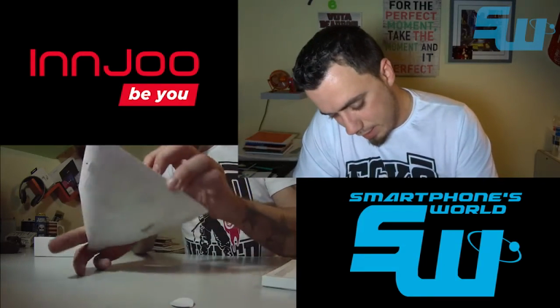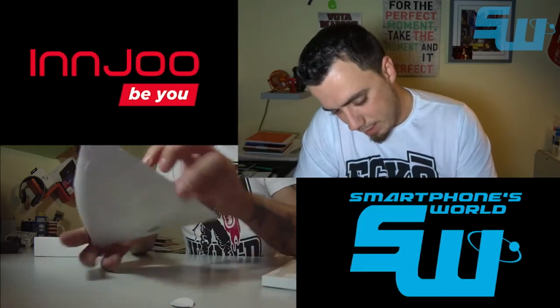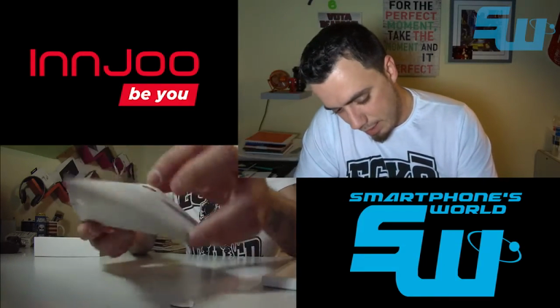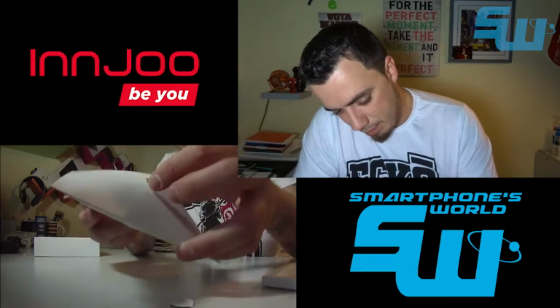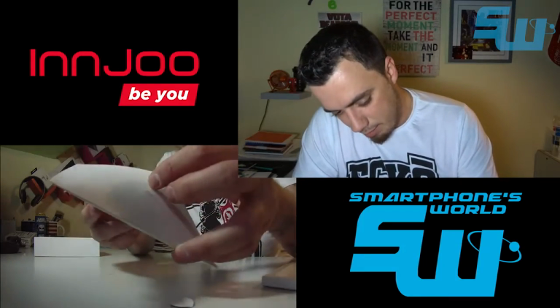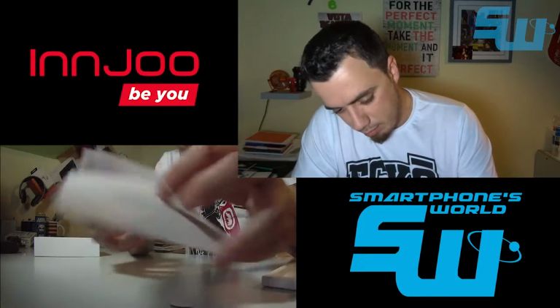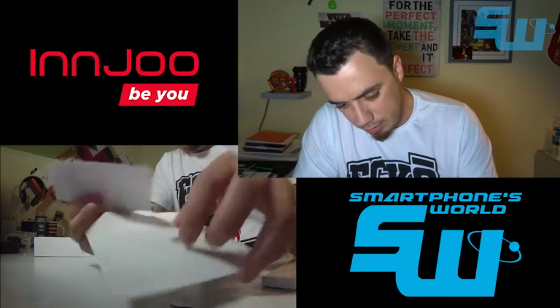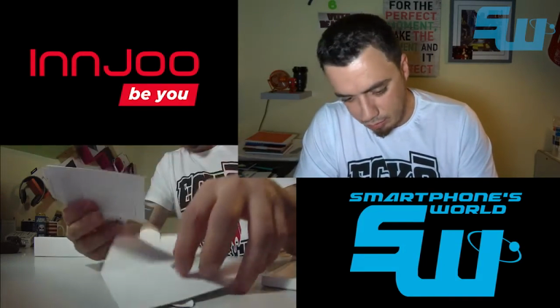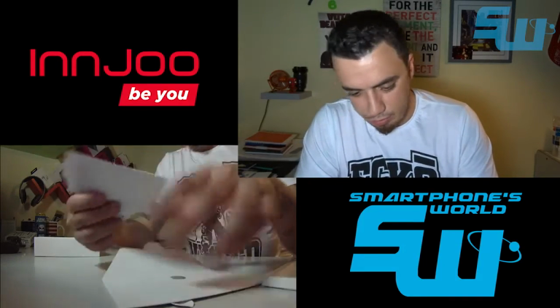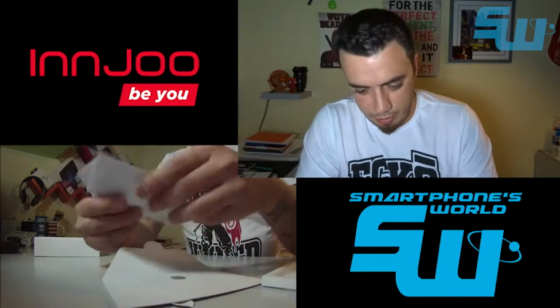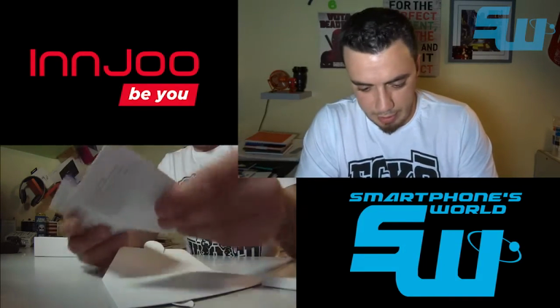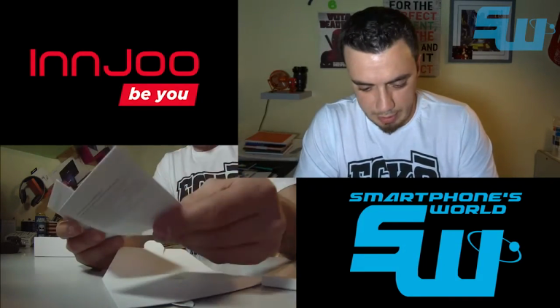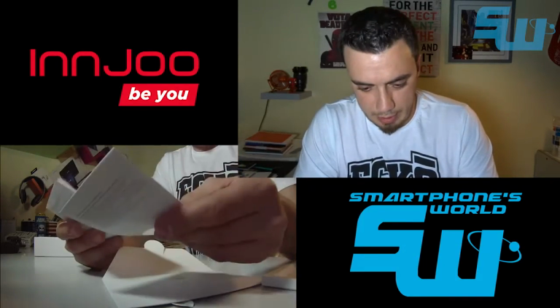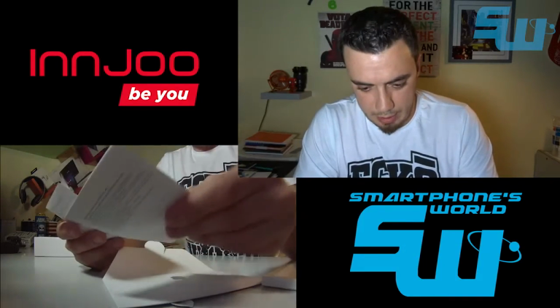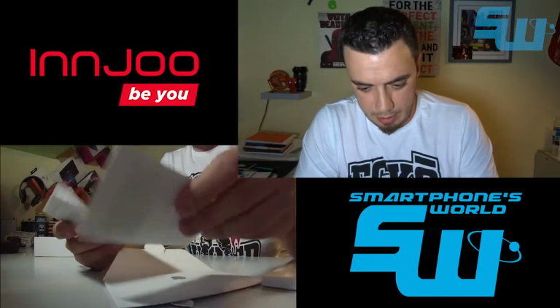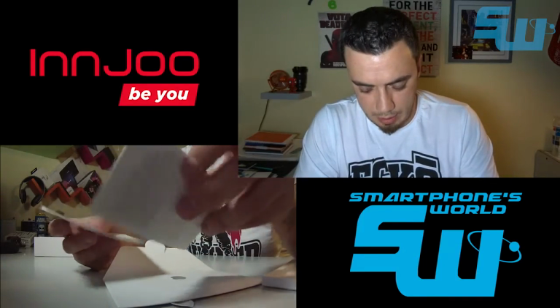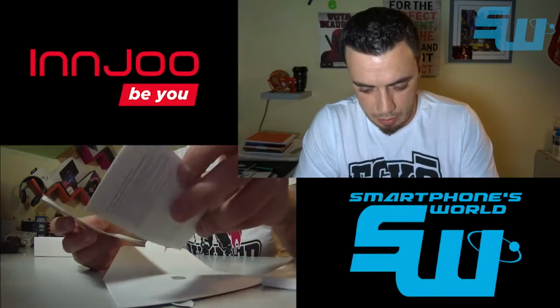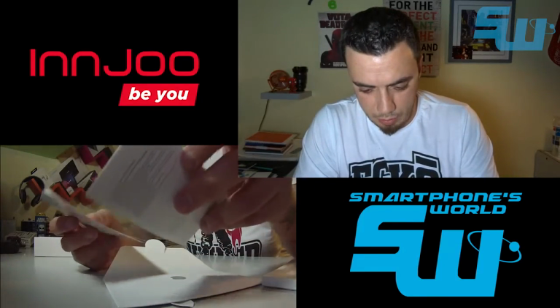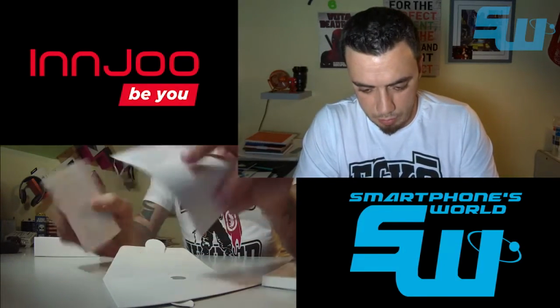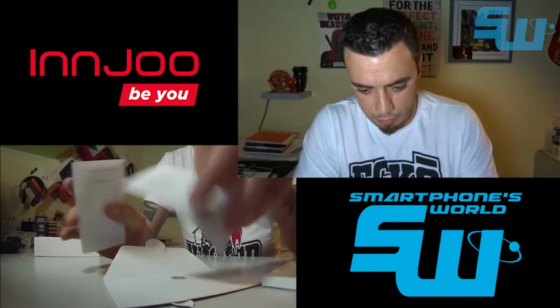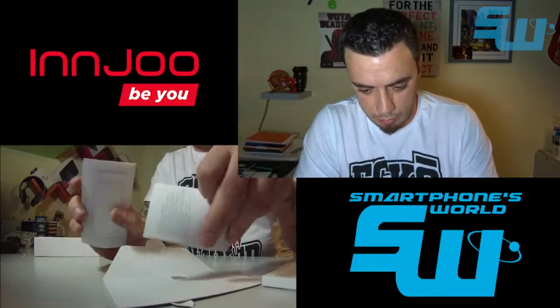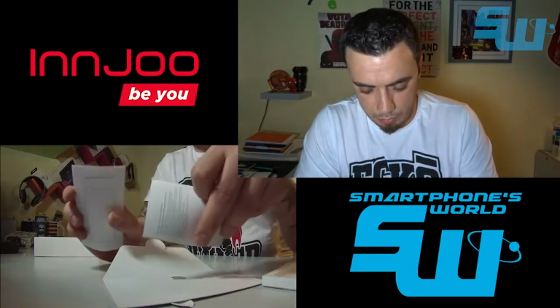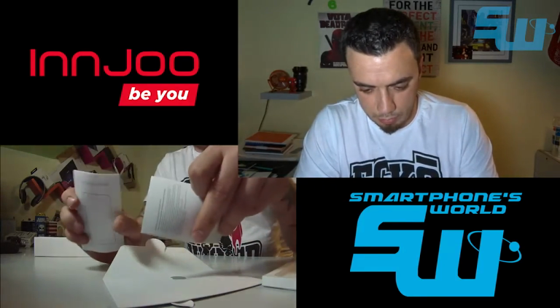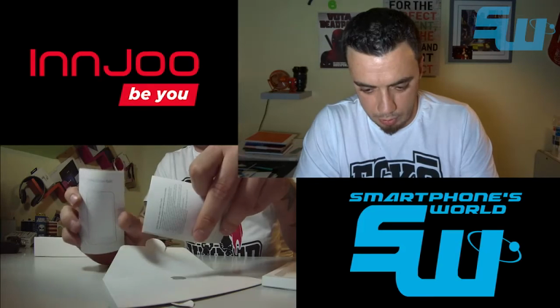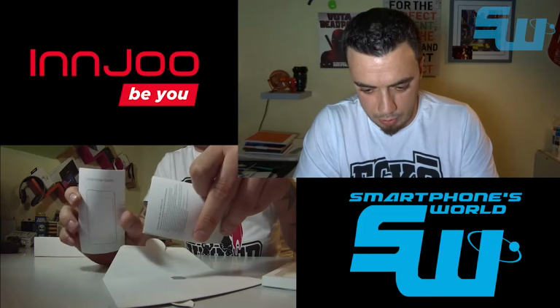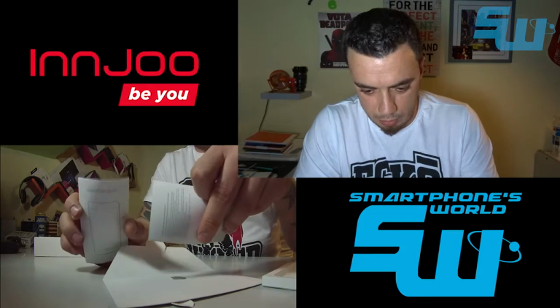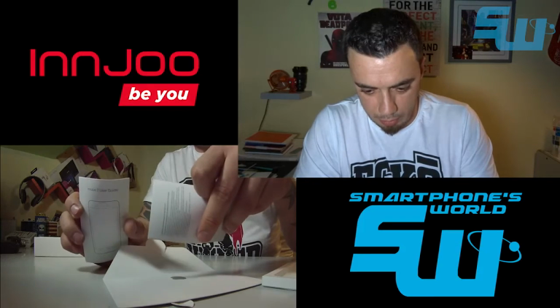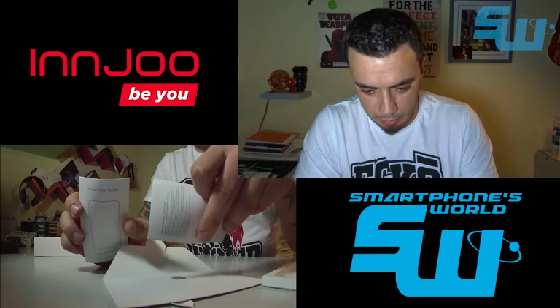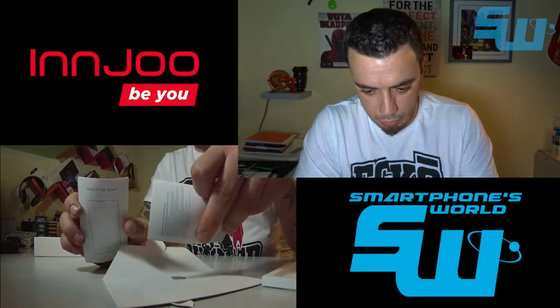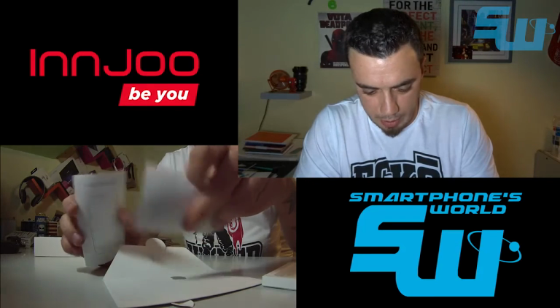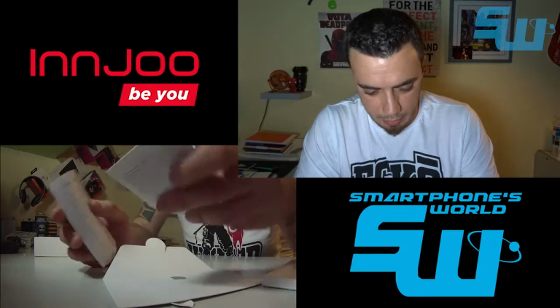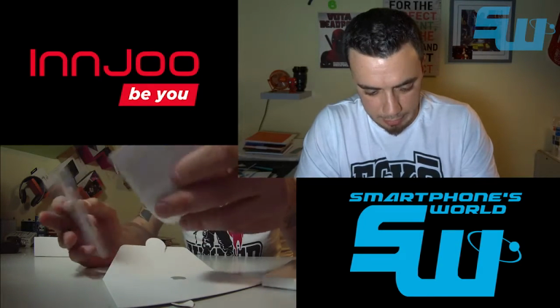En el sobrecito viene el manual de instrucciones del Injube 2, manual de usuario.